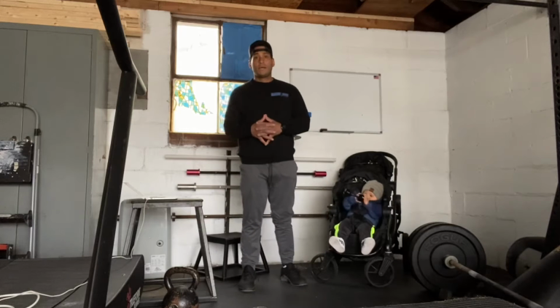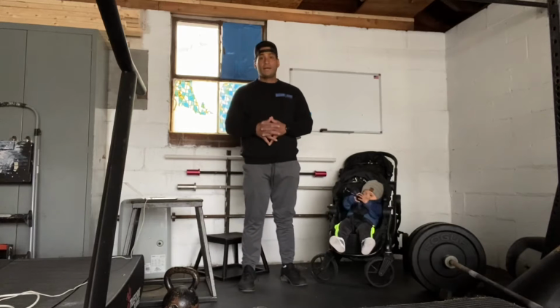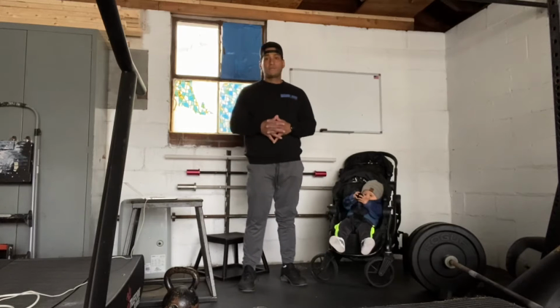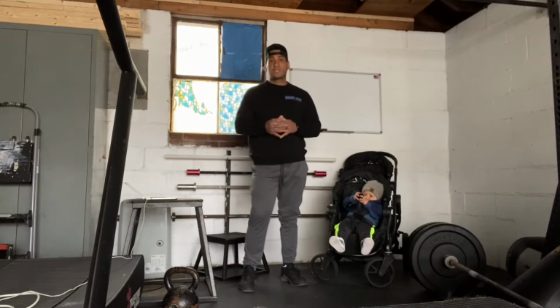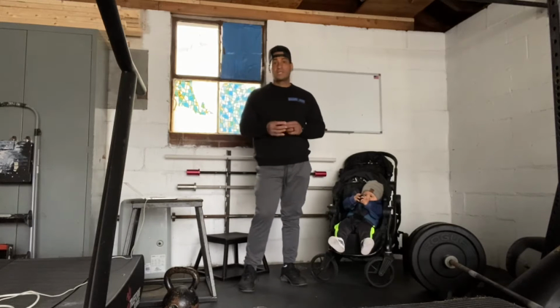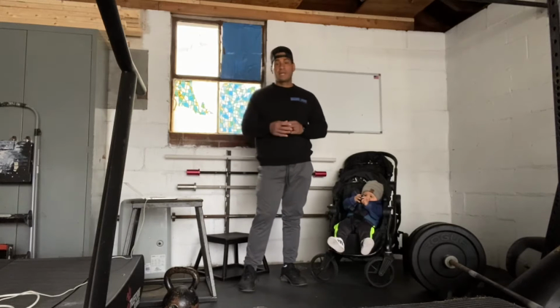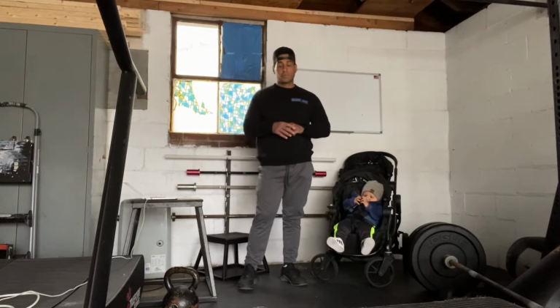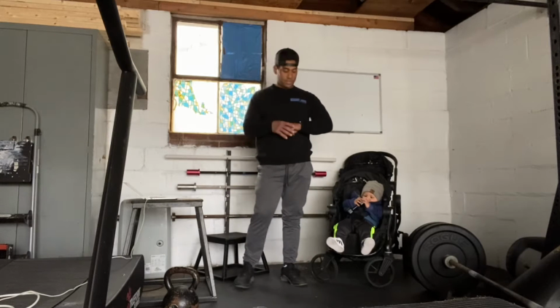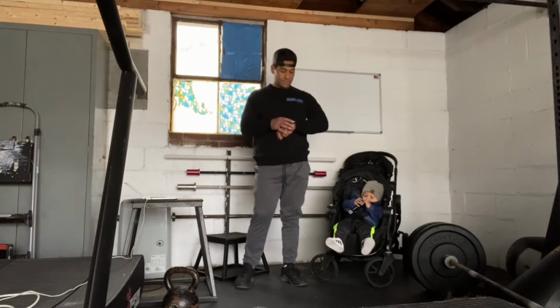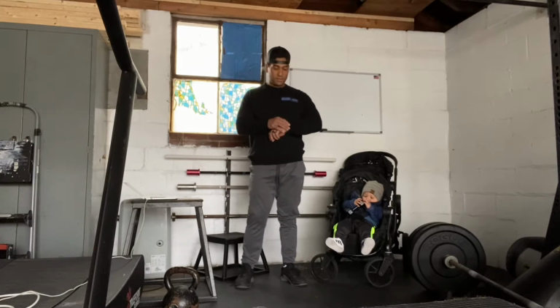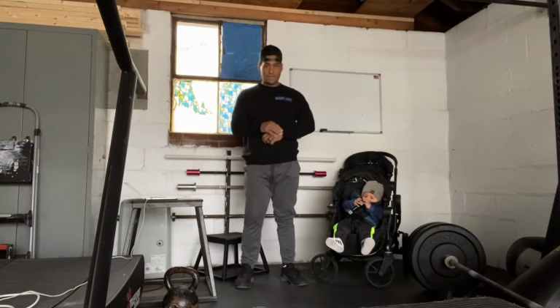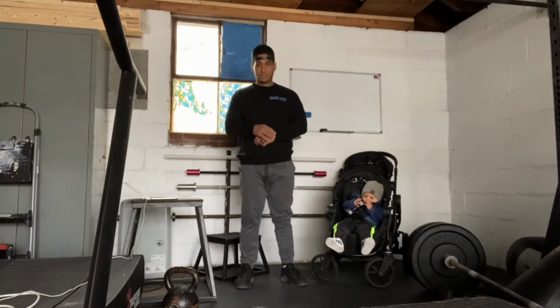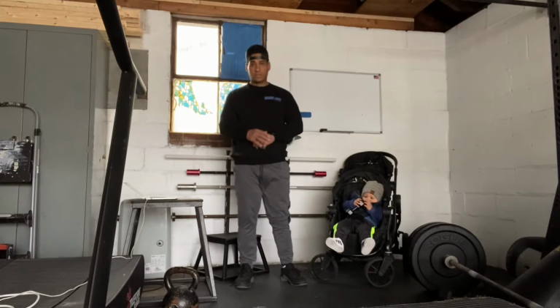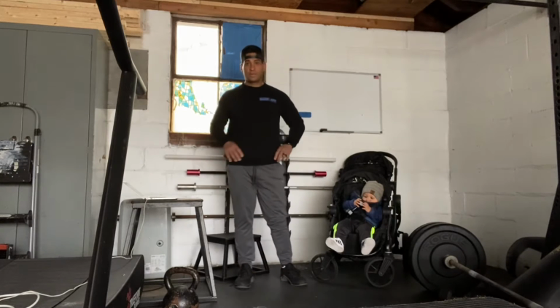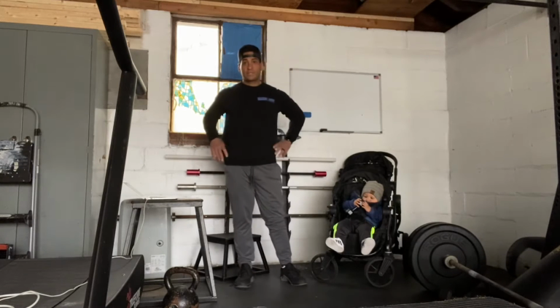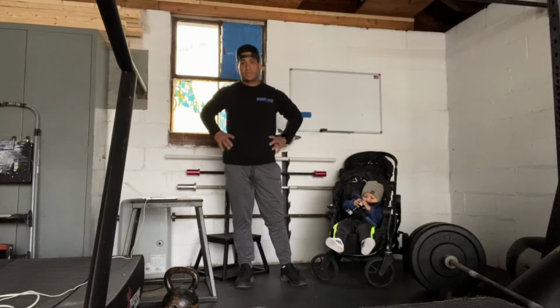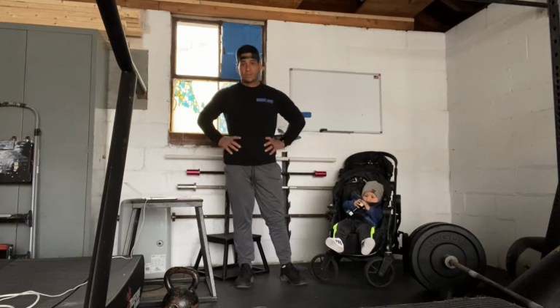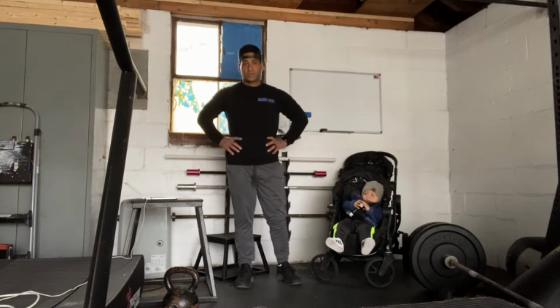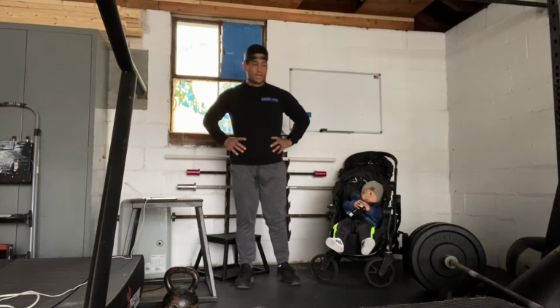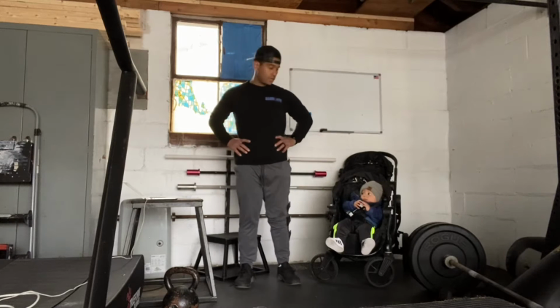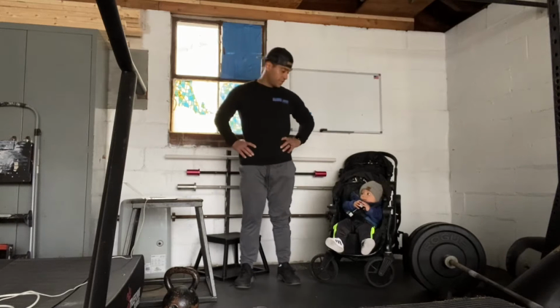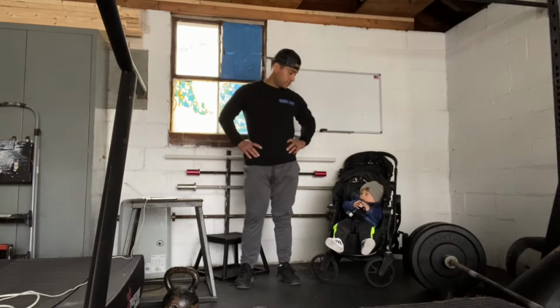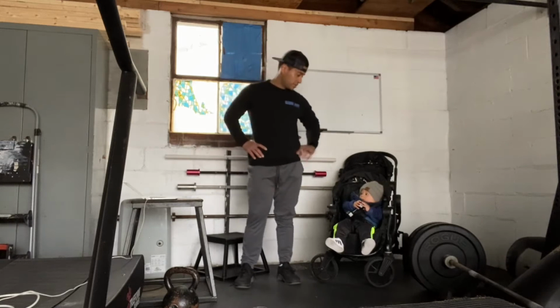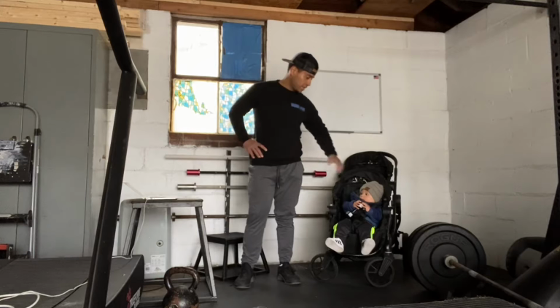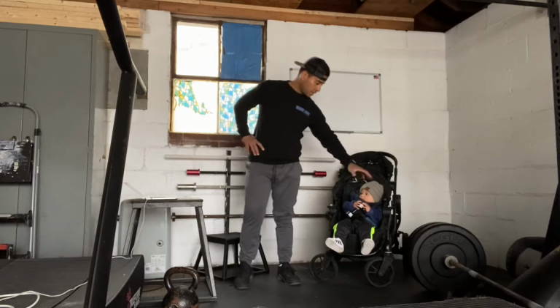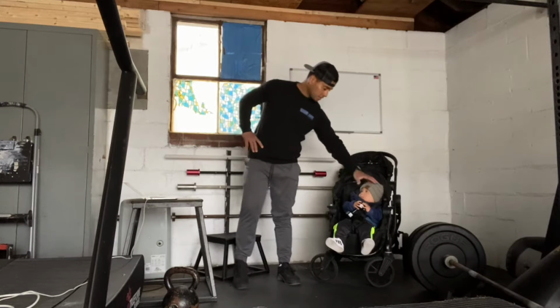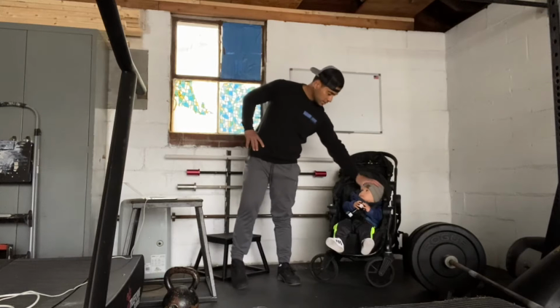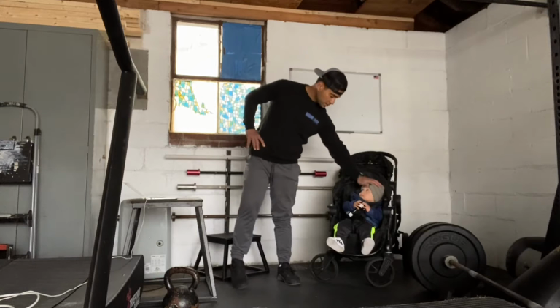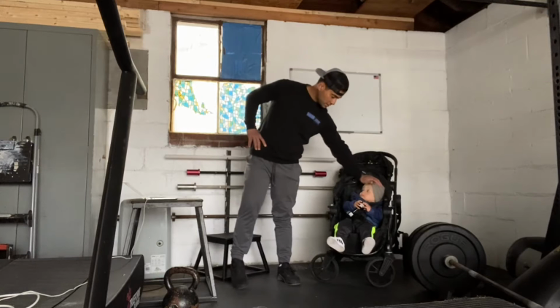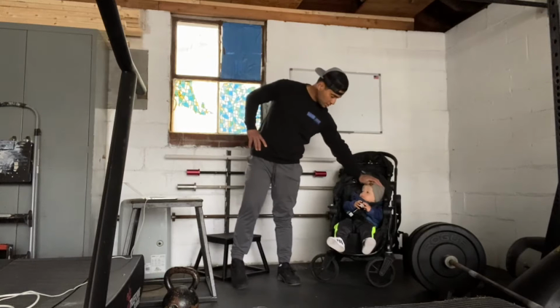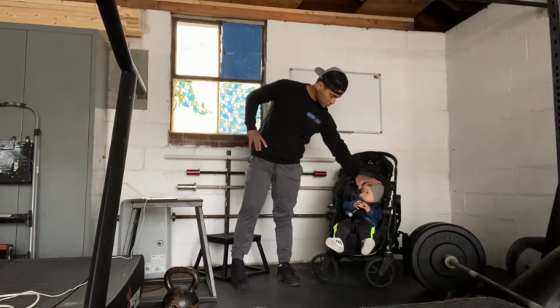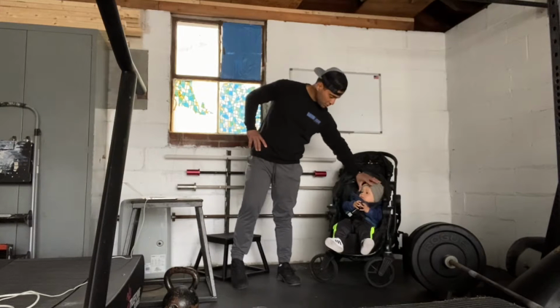Hi everyone, today is April 11th, 2021. I'm going to take you through our workout with Assistant Coach Joey.